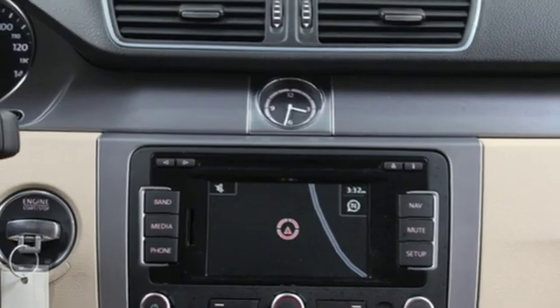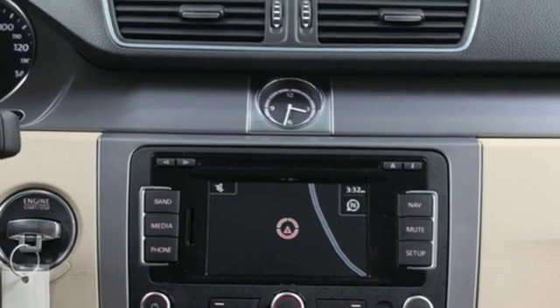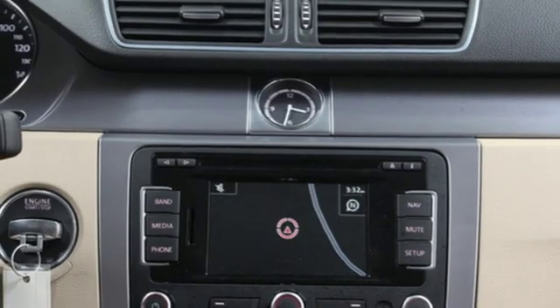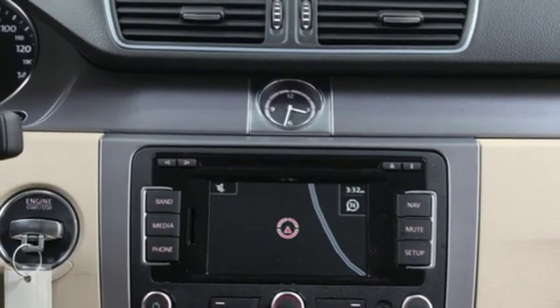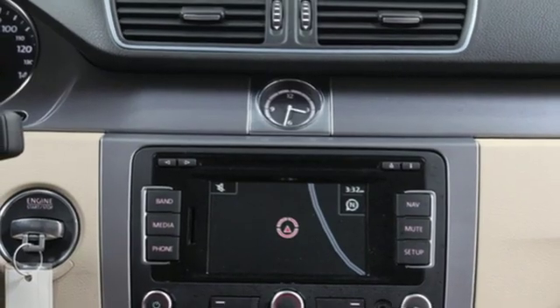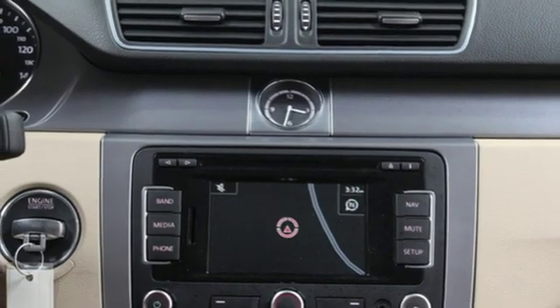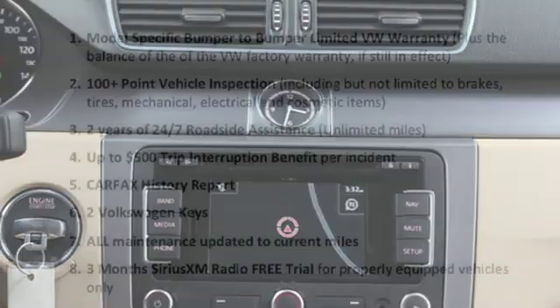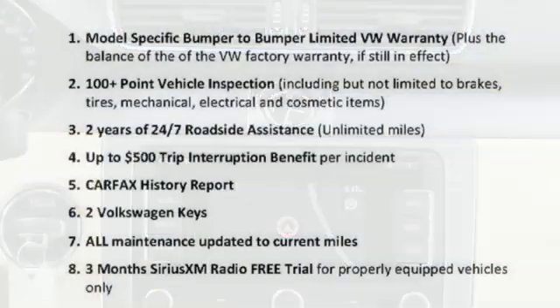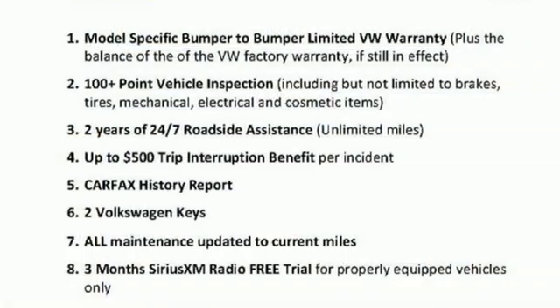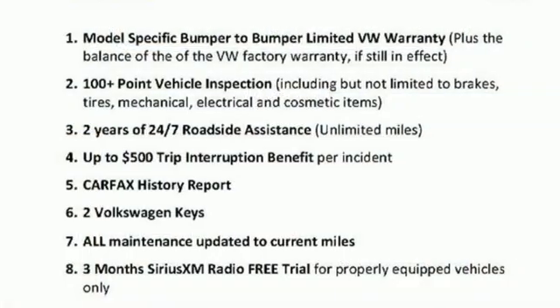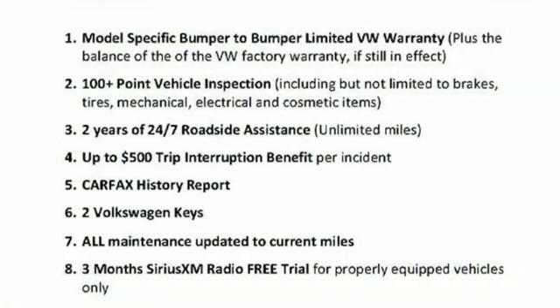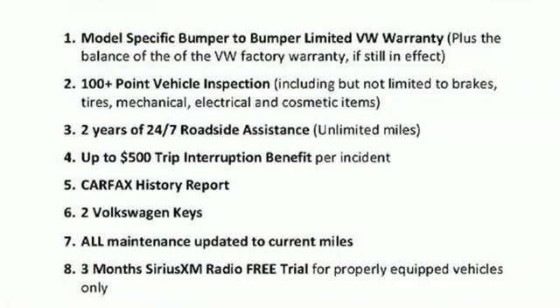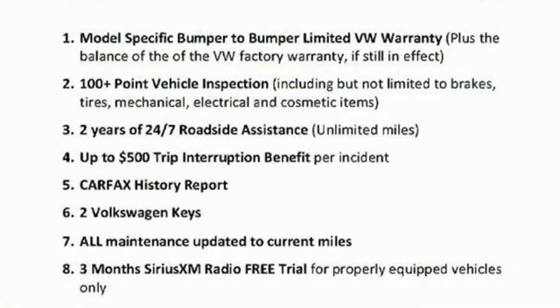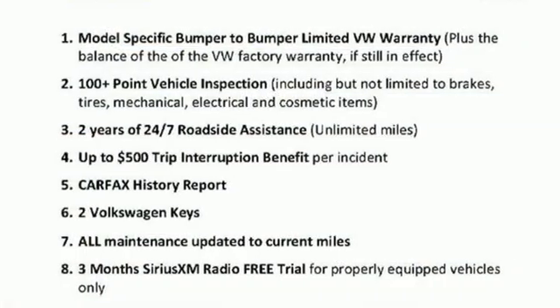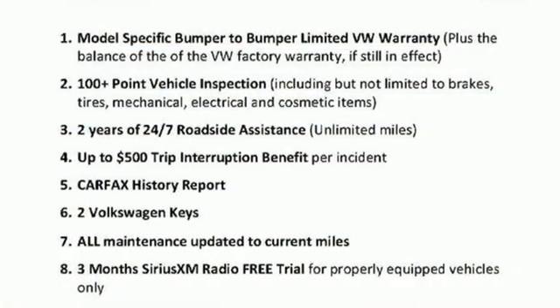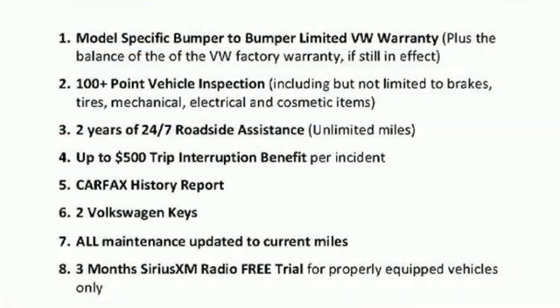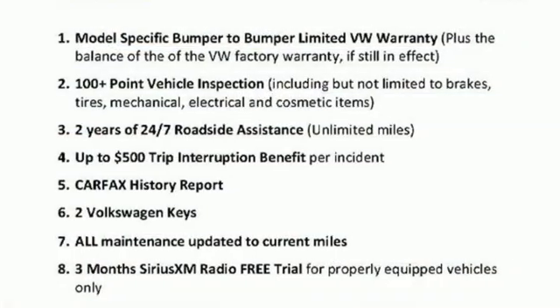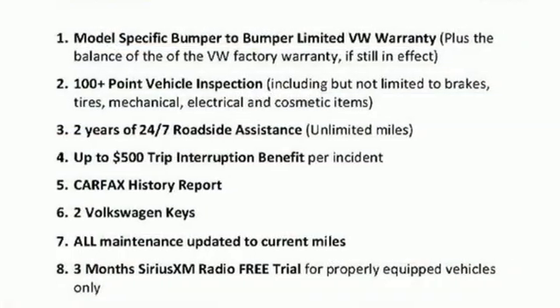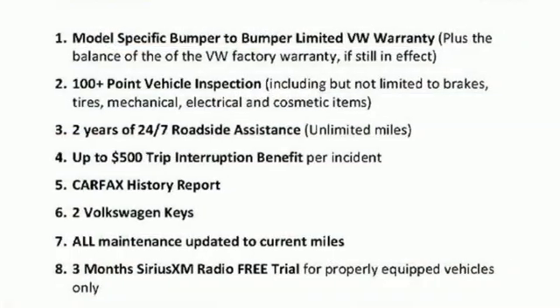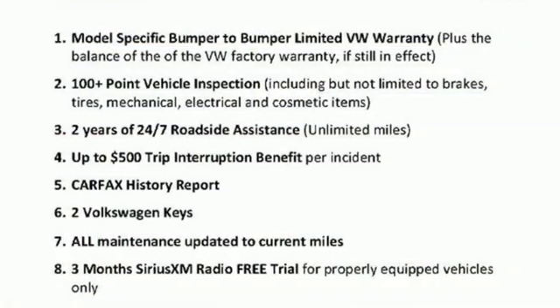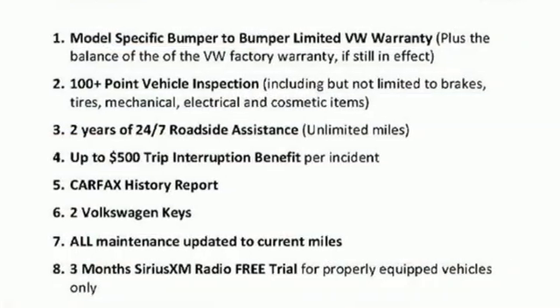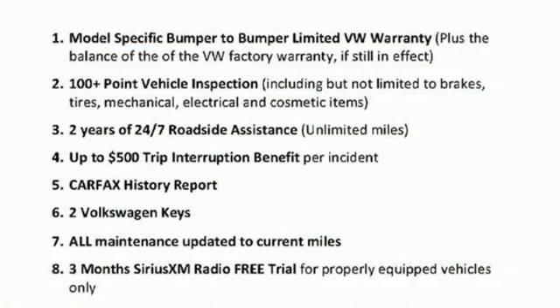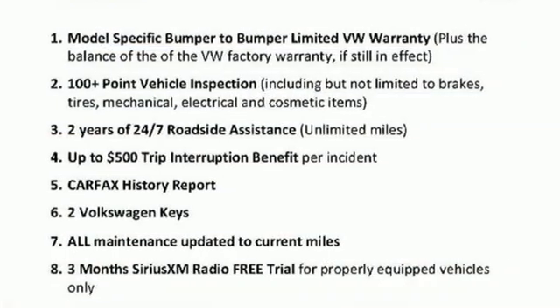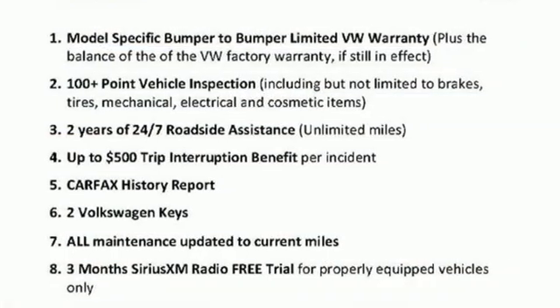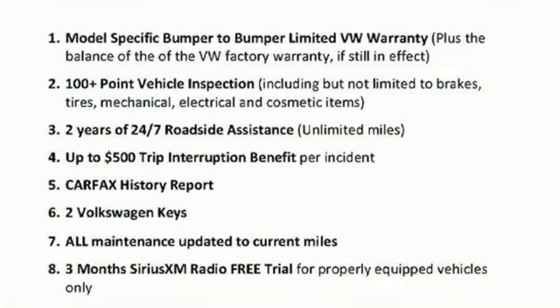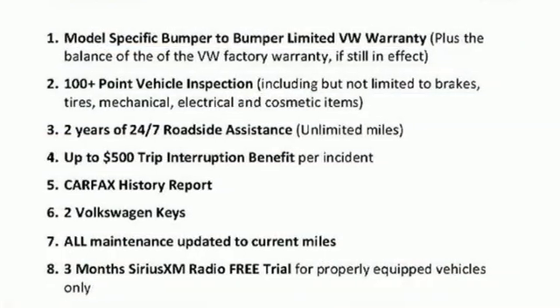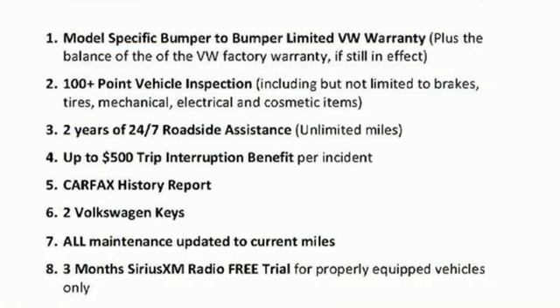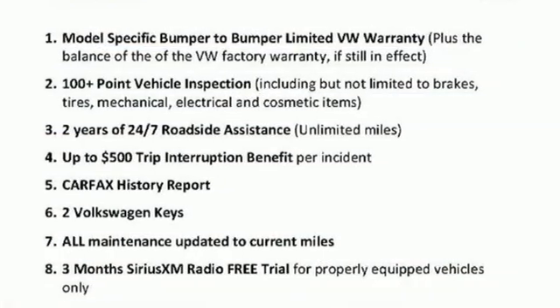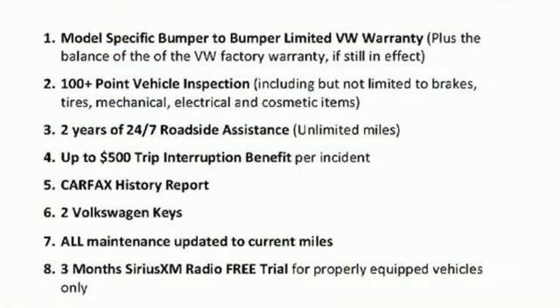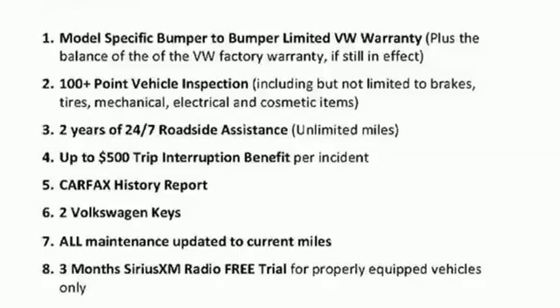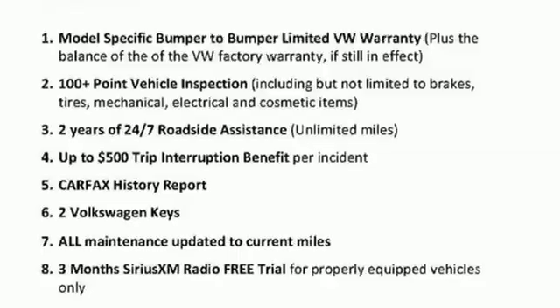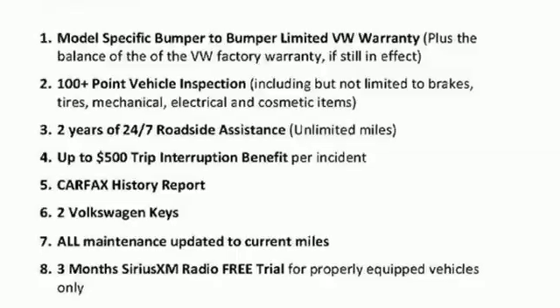Enjoy every drive in a Volkswagen. See what it can do for you when you take it for a test drive.